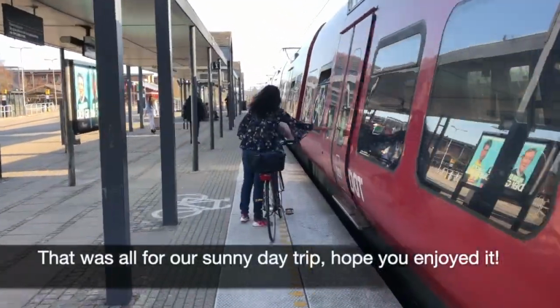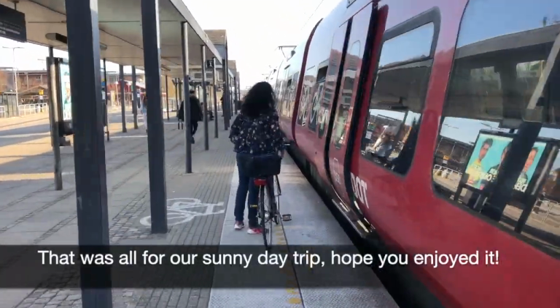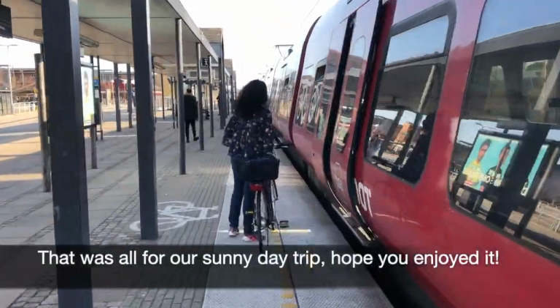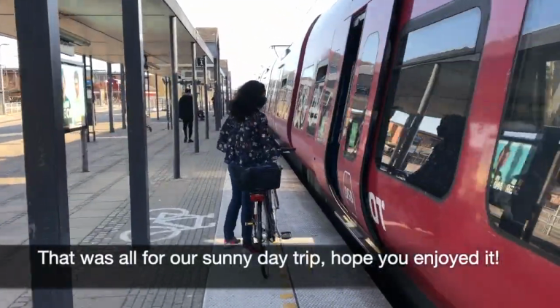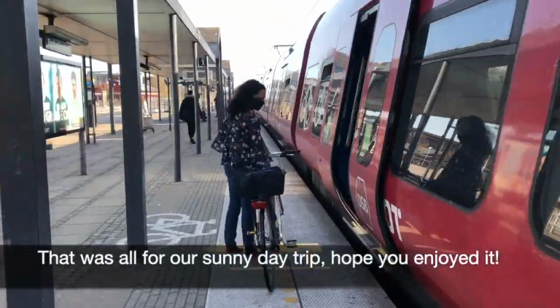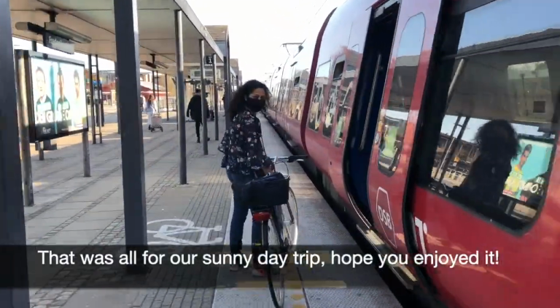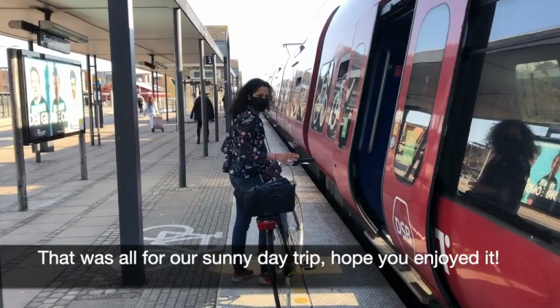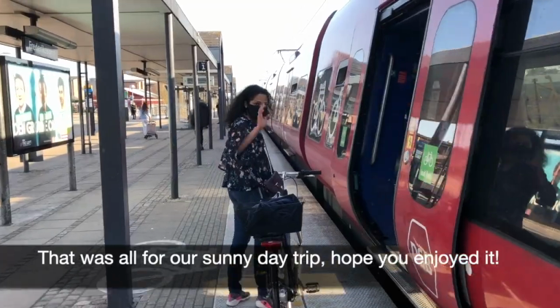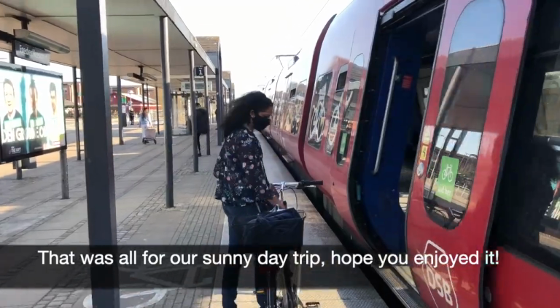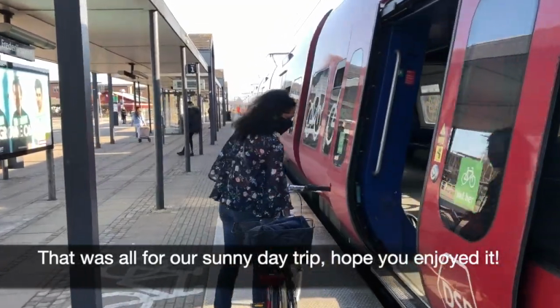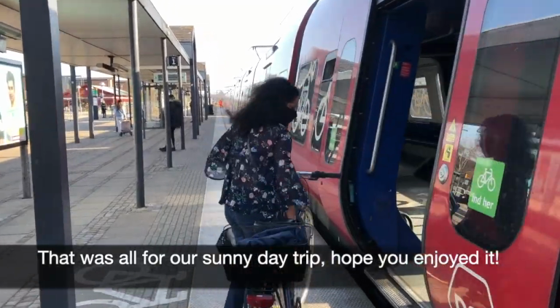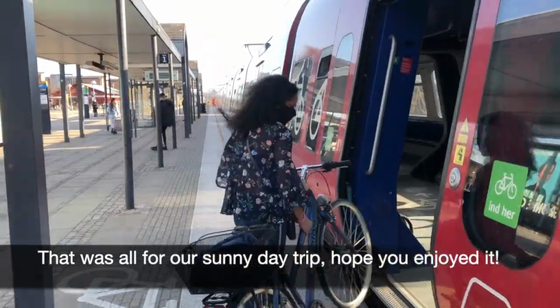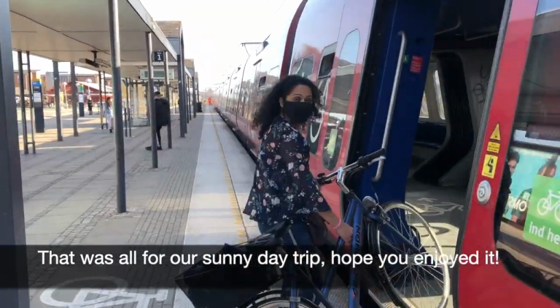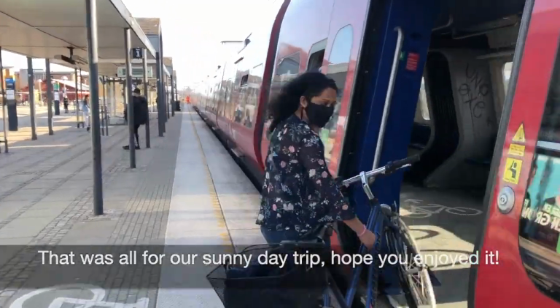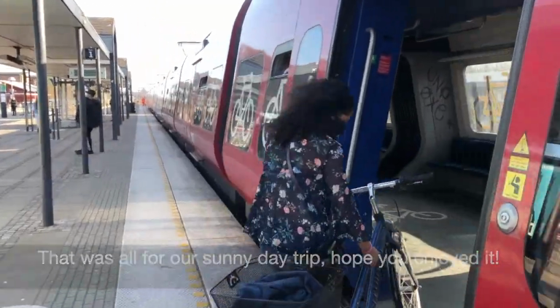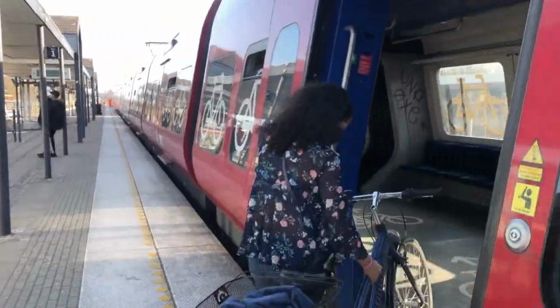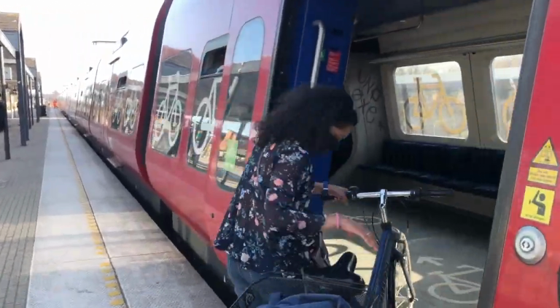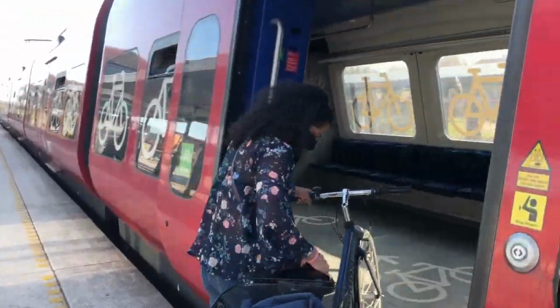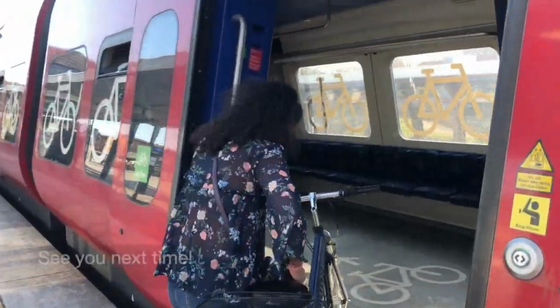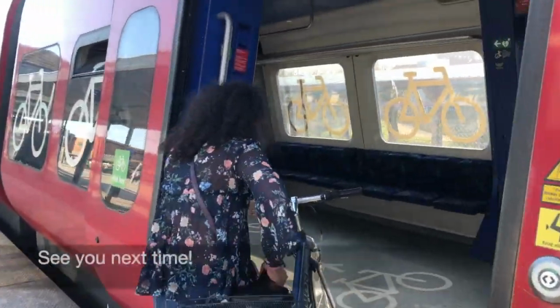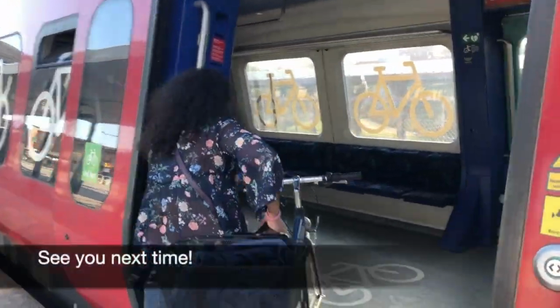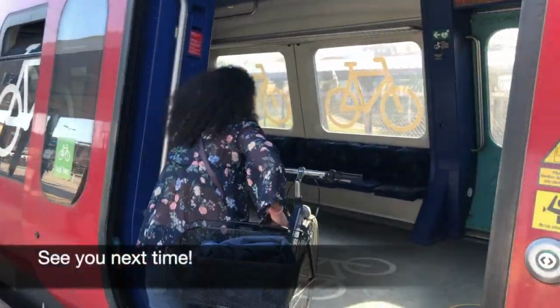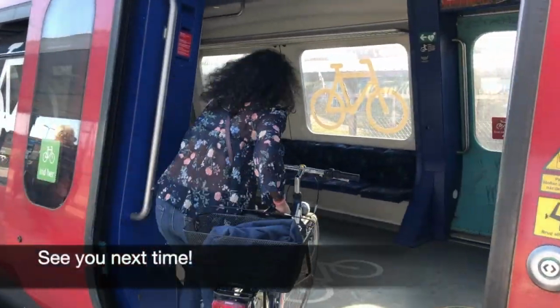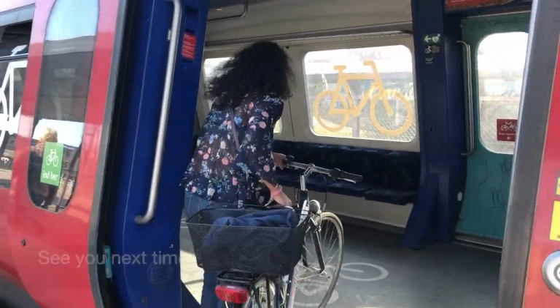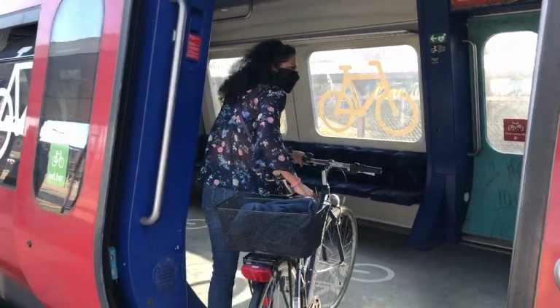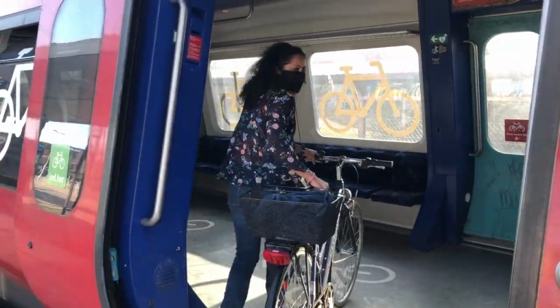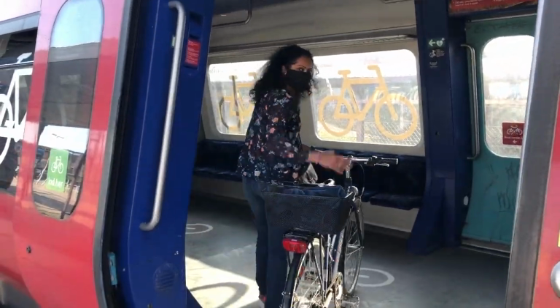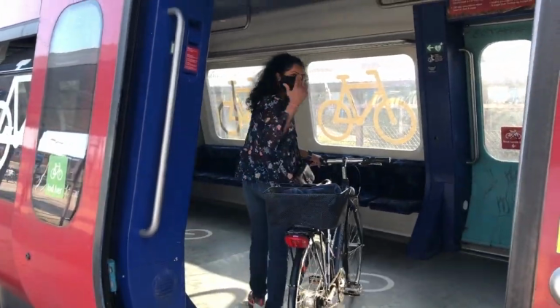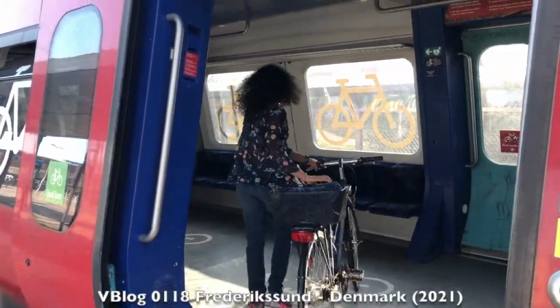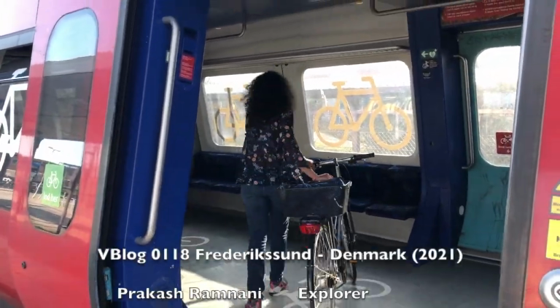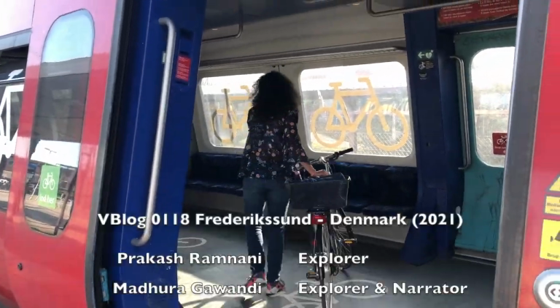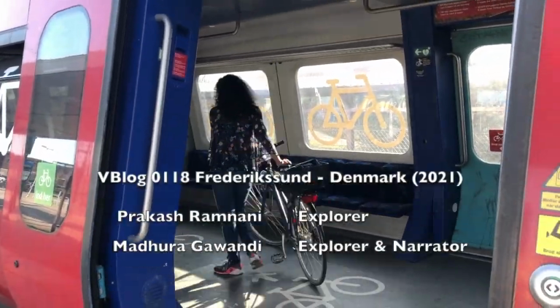That was all for the Sunny Day trip. Hope you enjoyed it. See you next time.